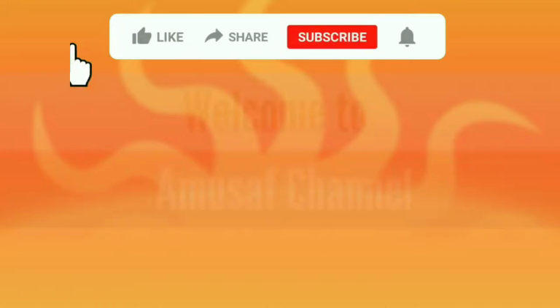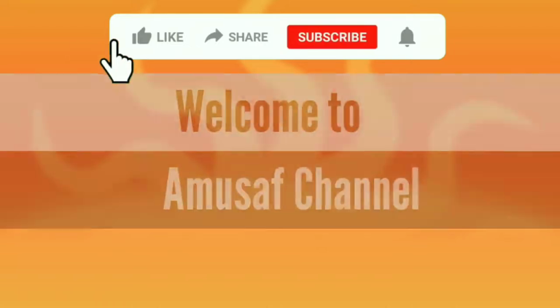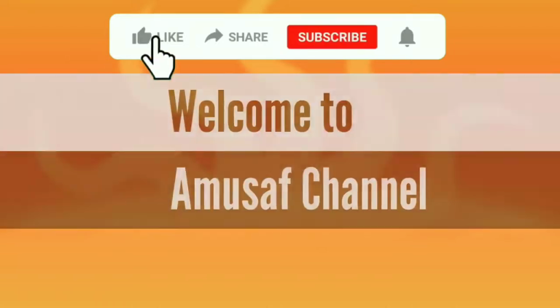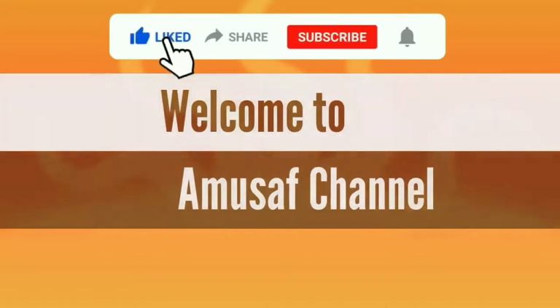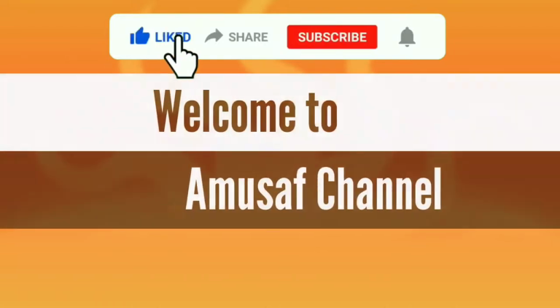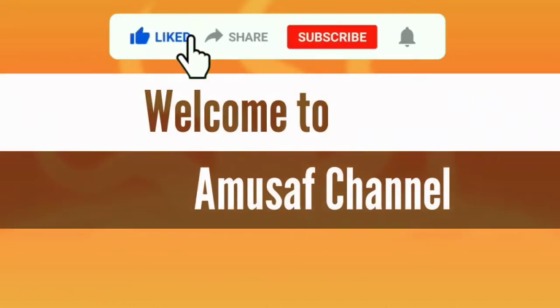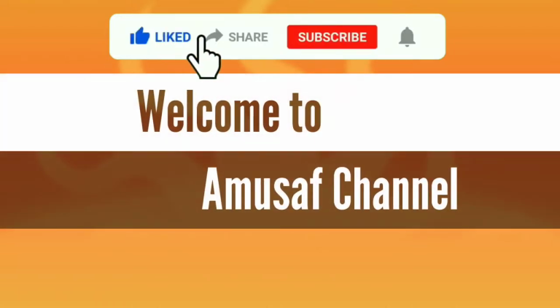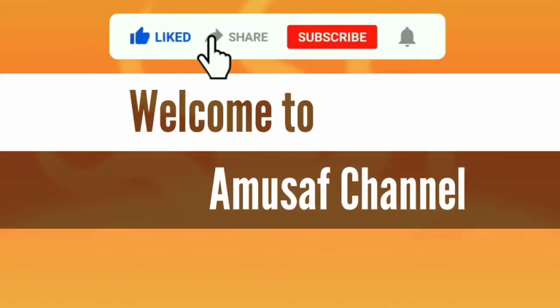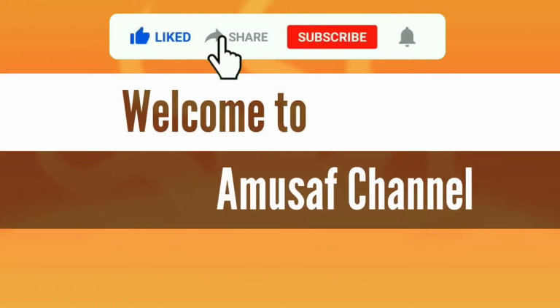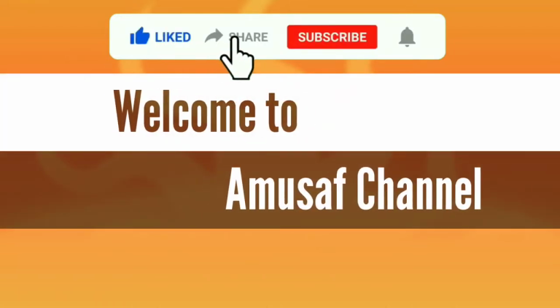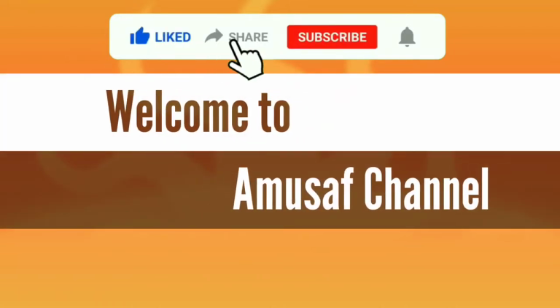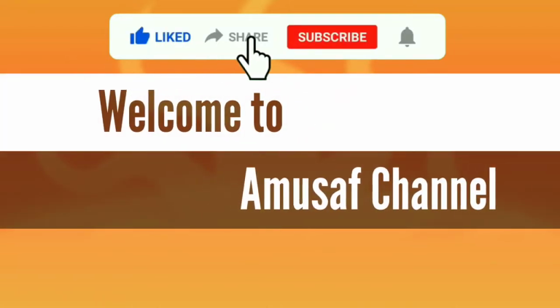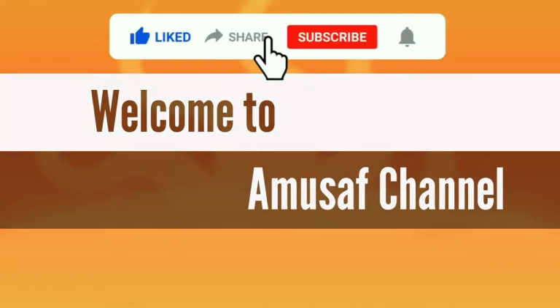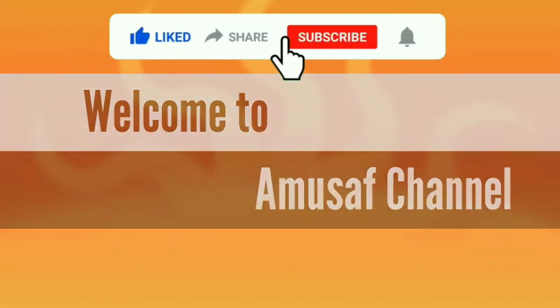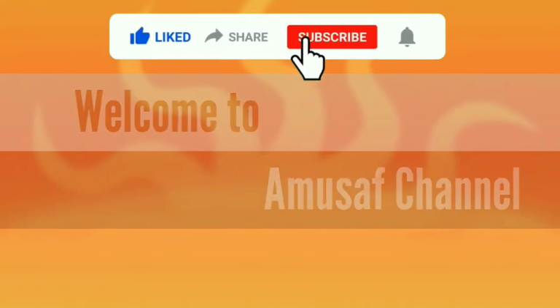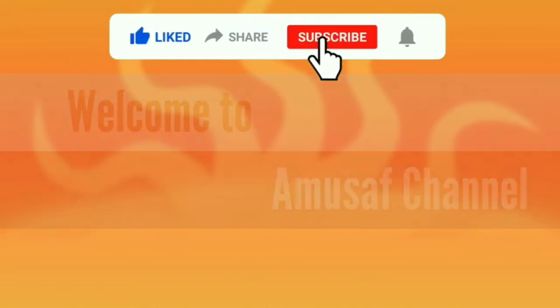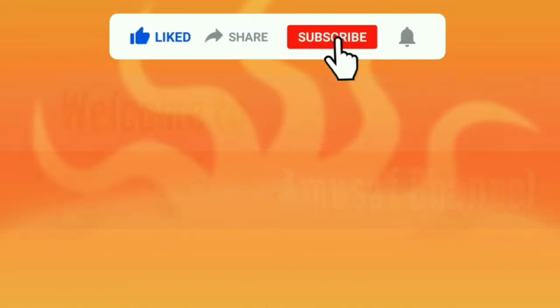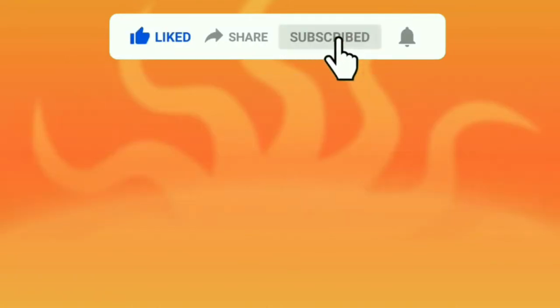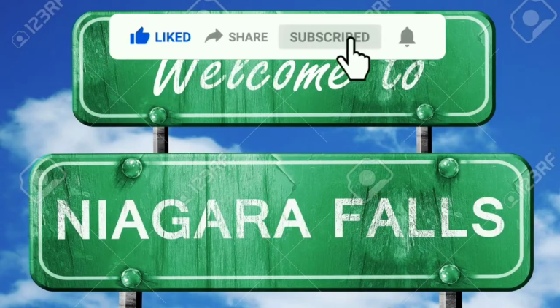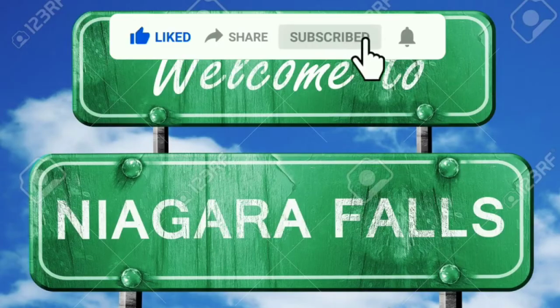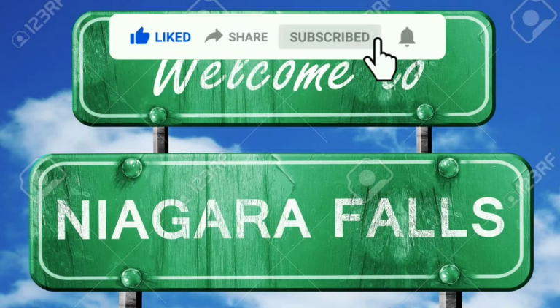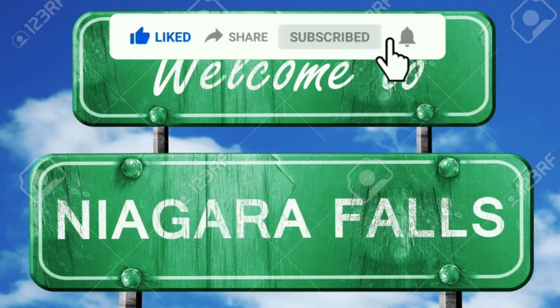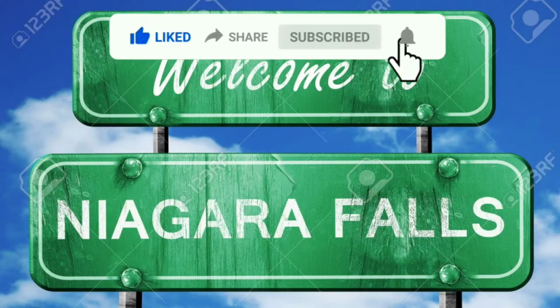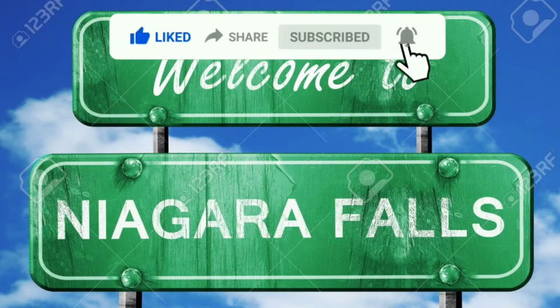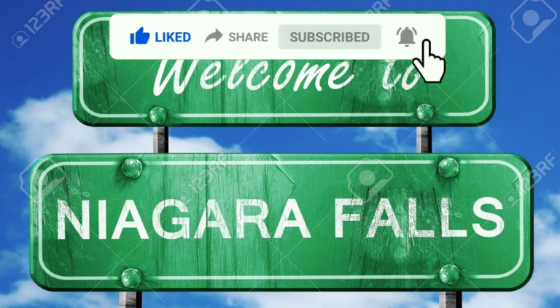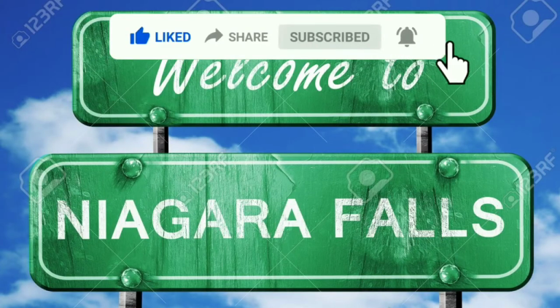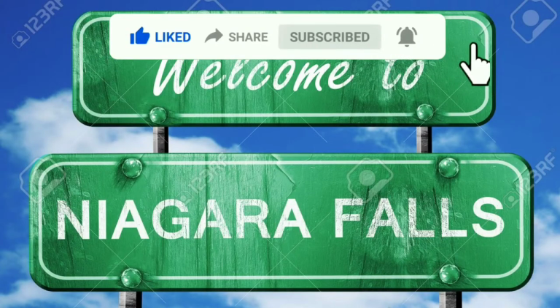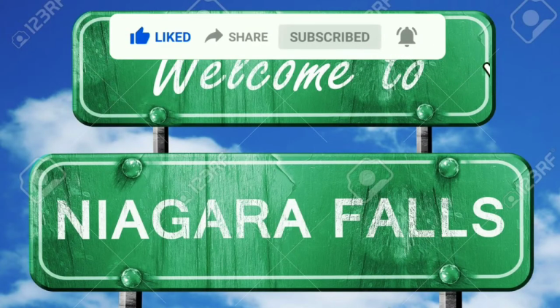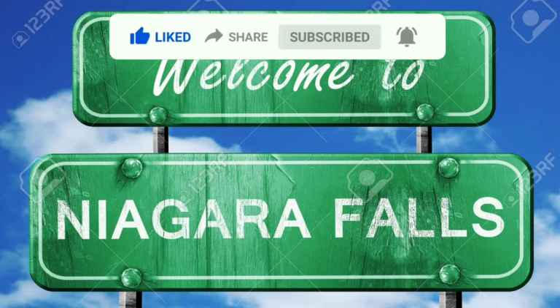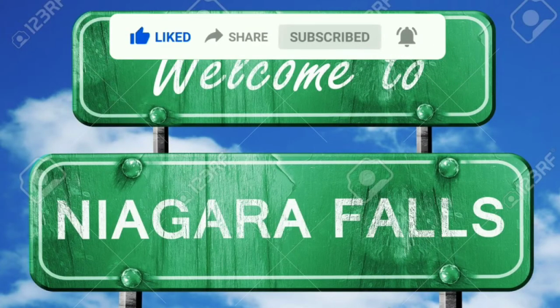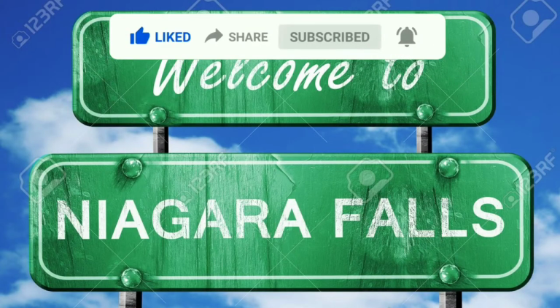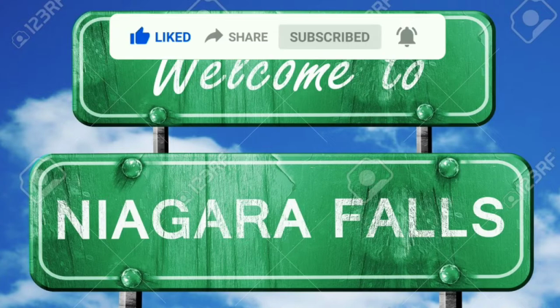Welcome to the Moosaf channel. Today we will explore Niagara Falls.